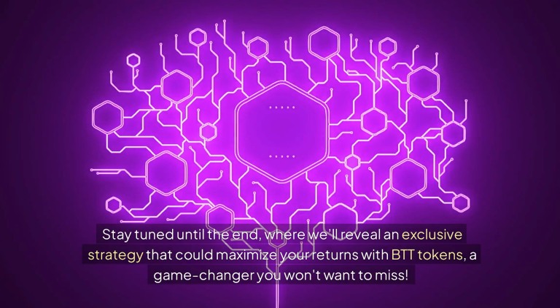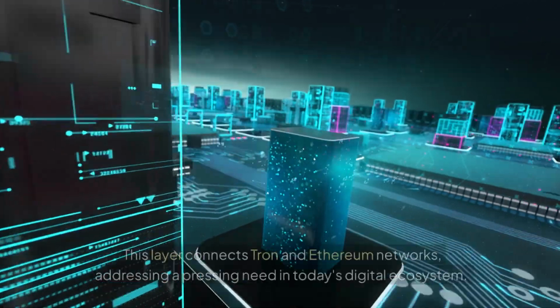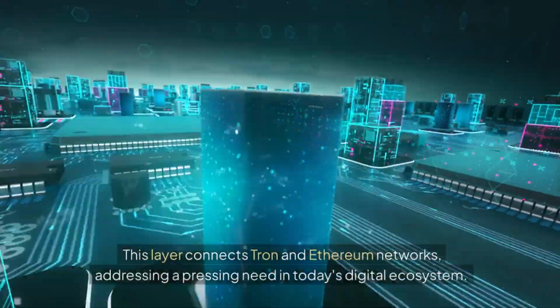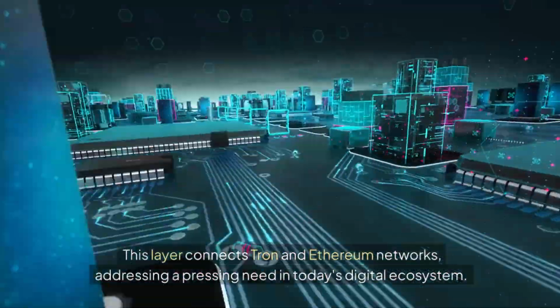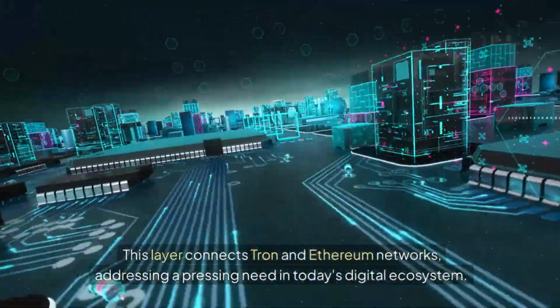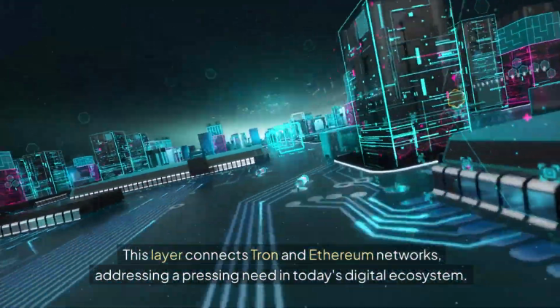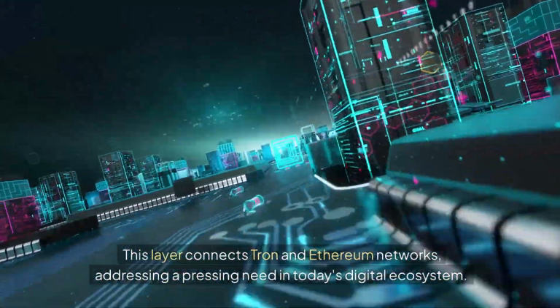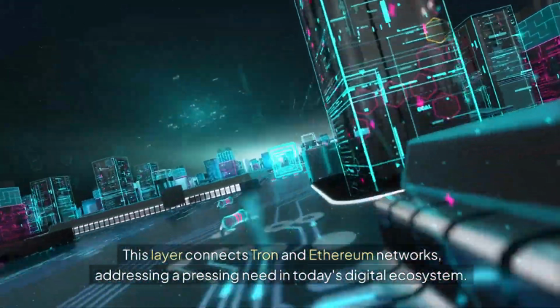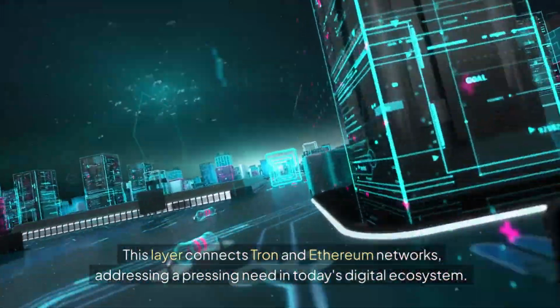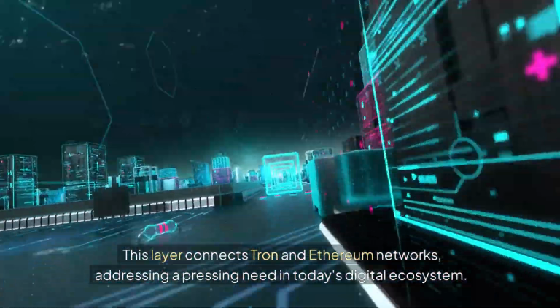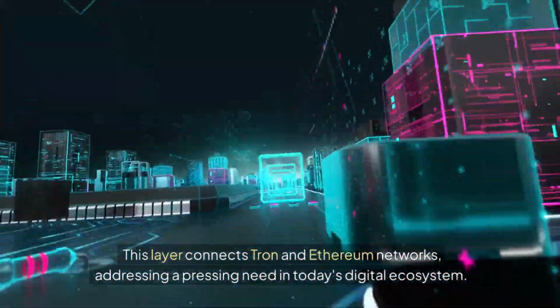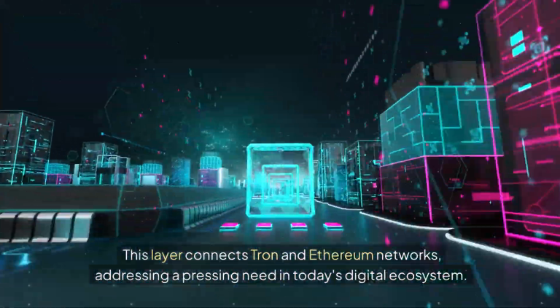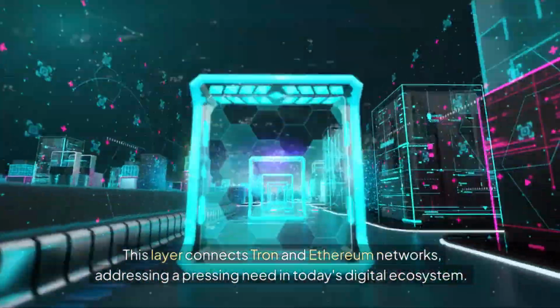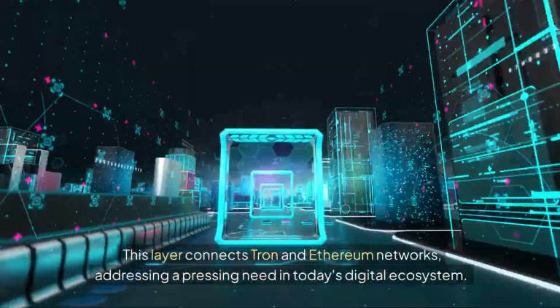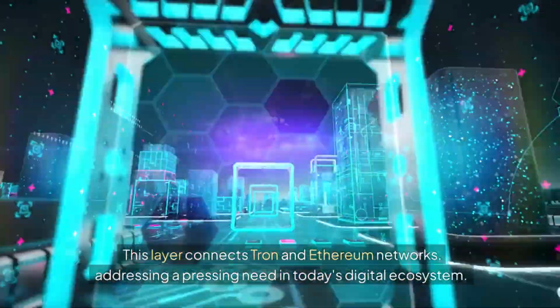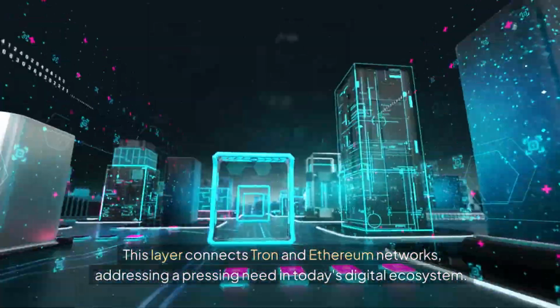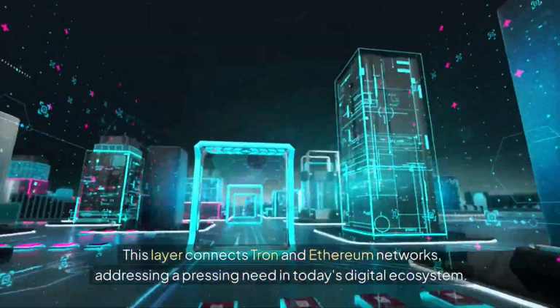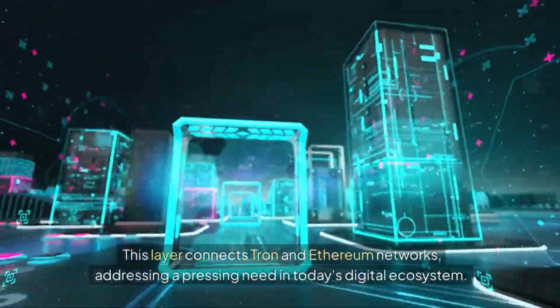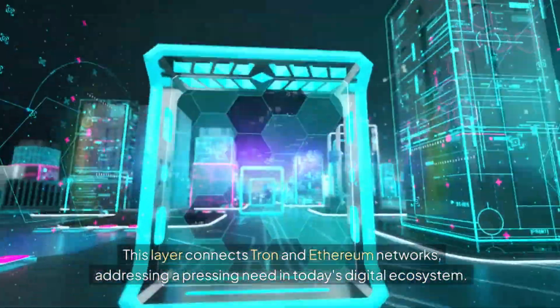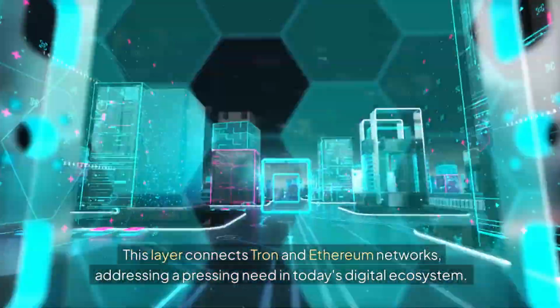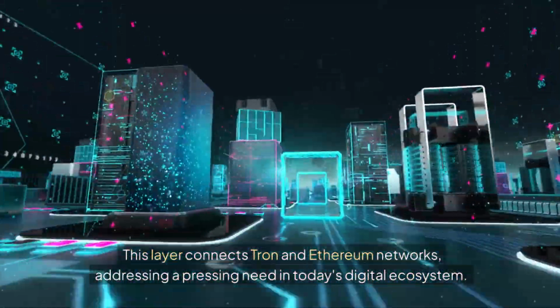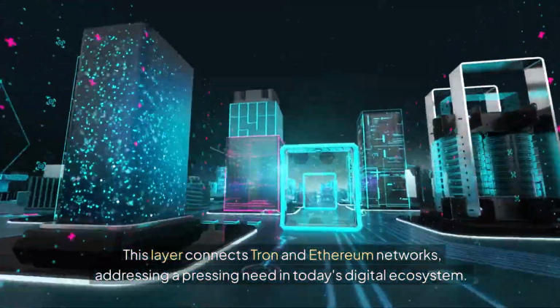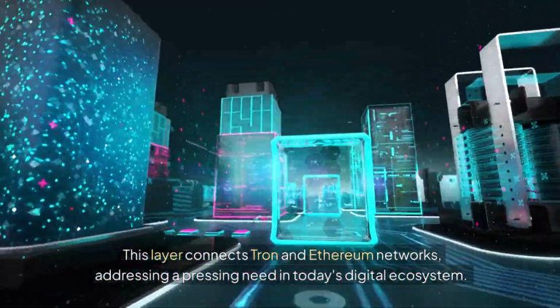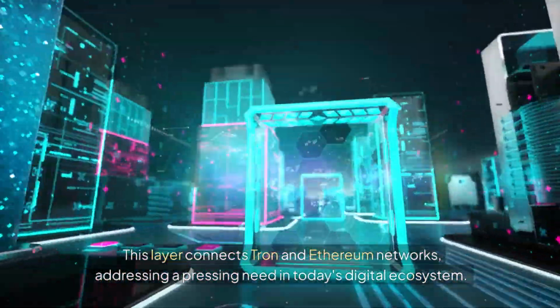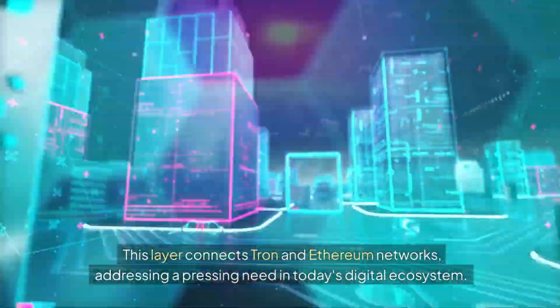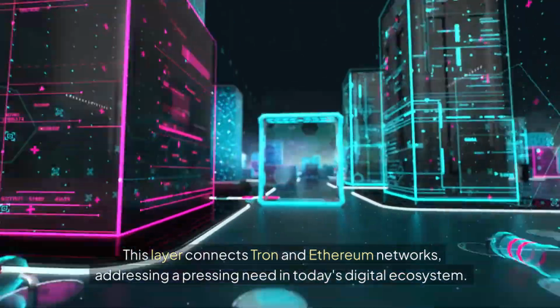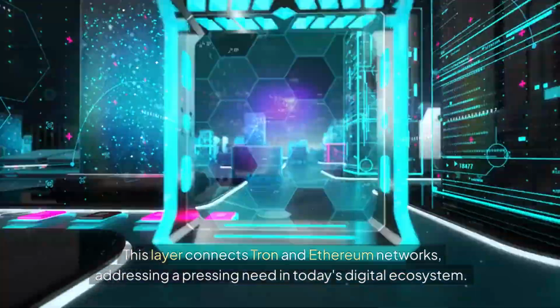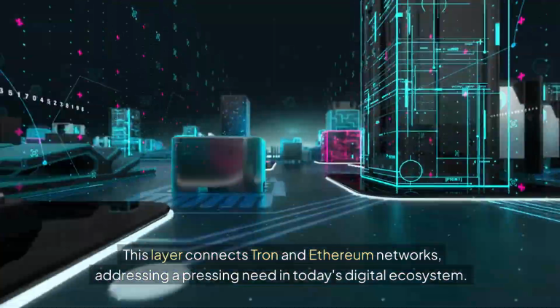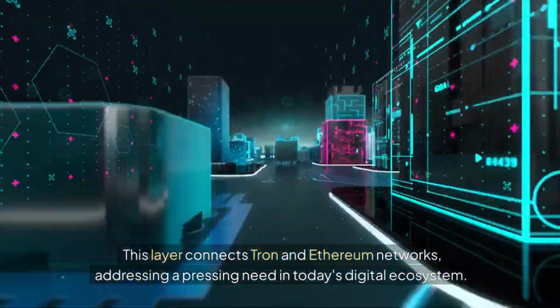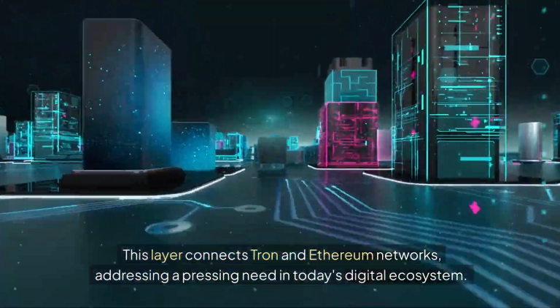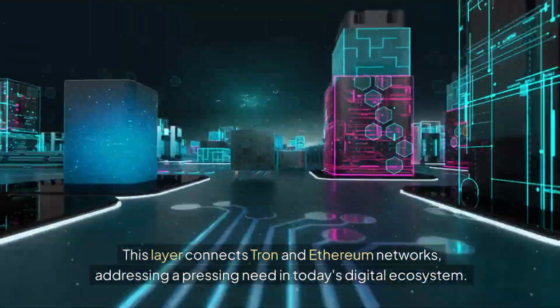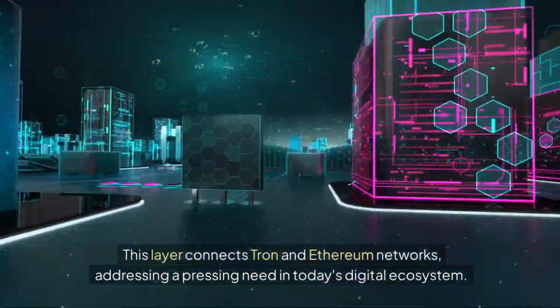This layer connects Tron and Ethereum networks, addressing a pressing need in today's digital ecosystem.